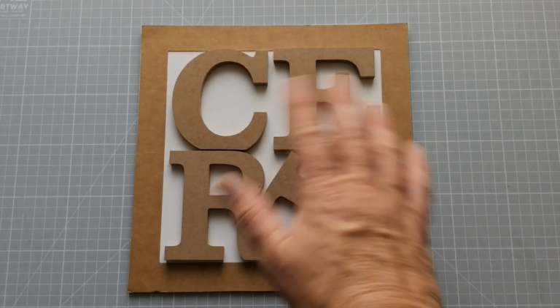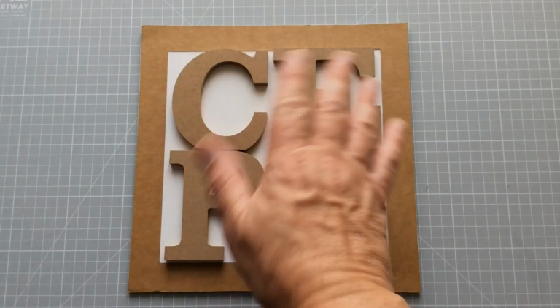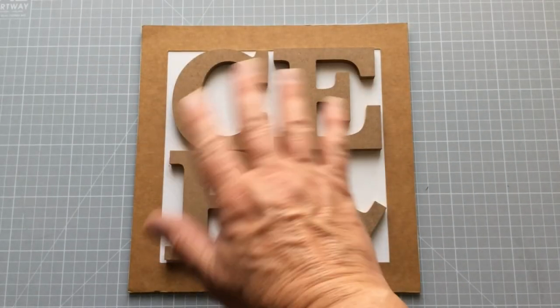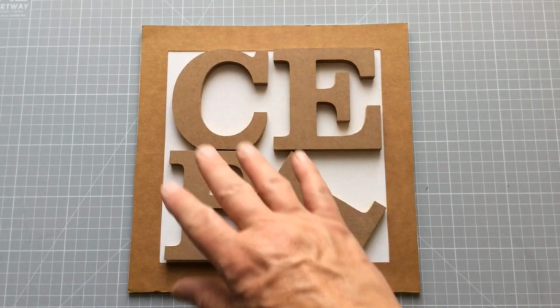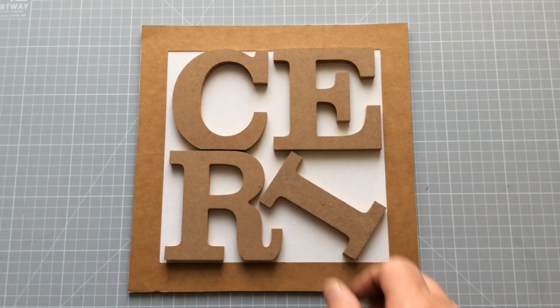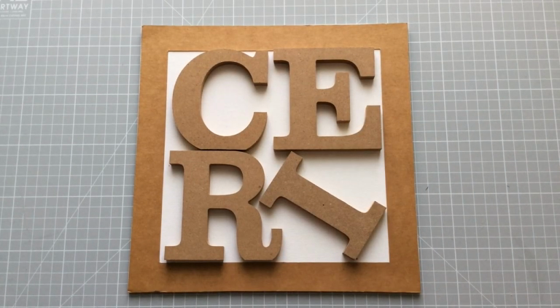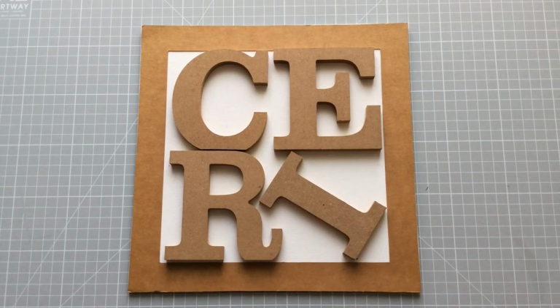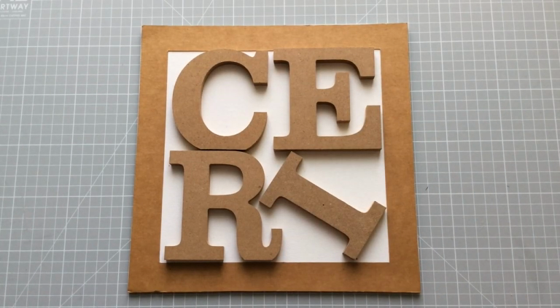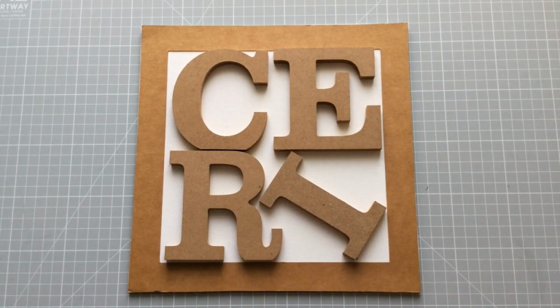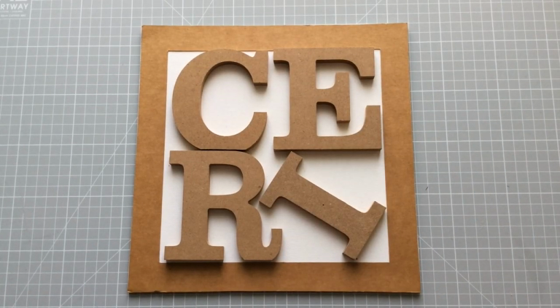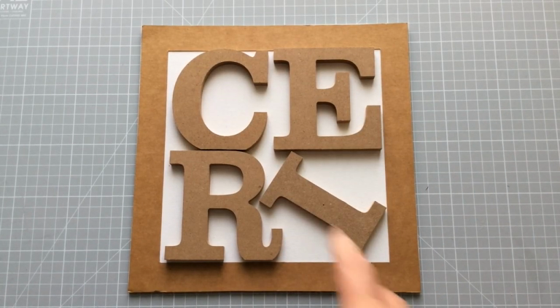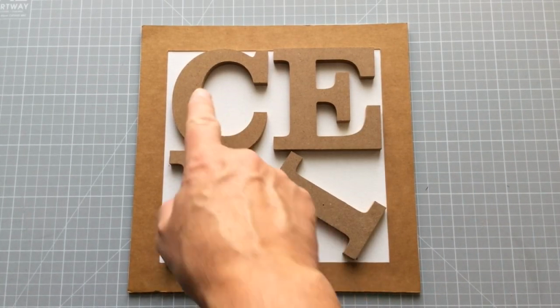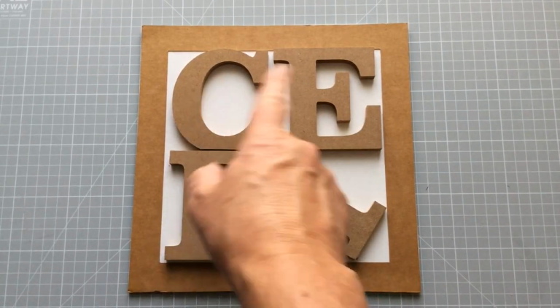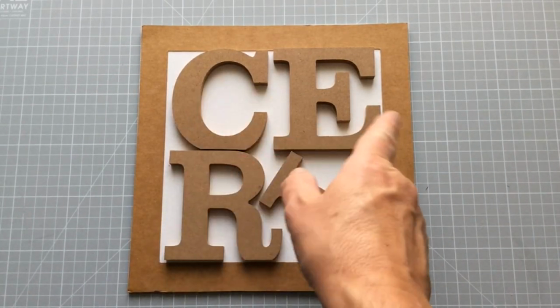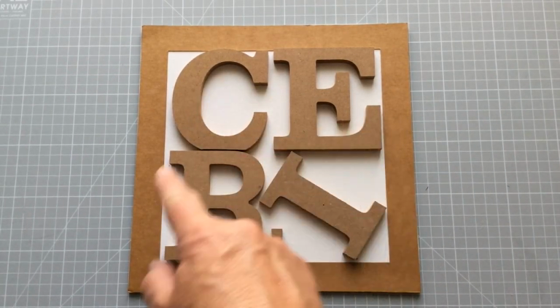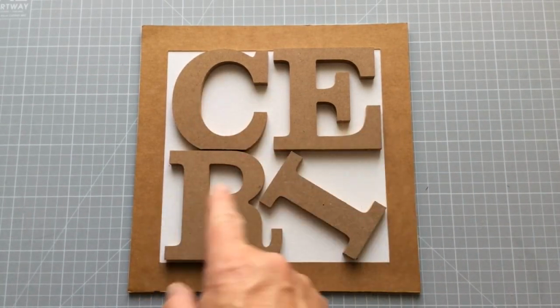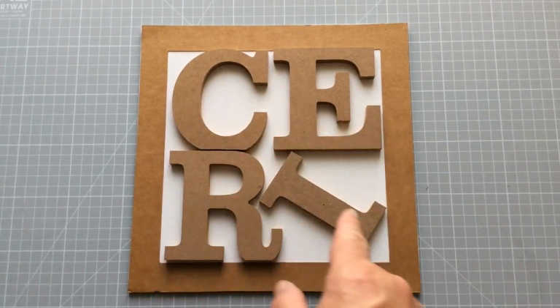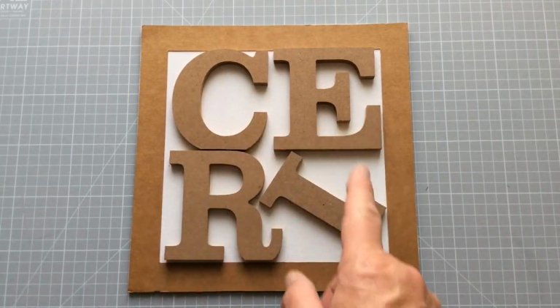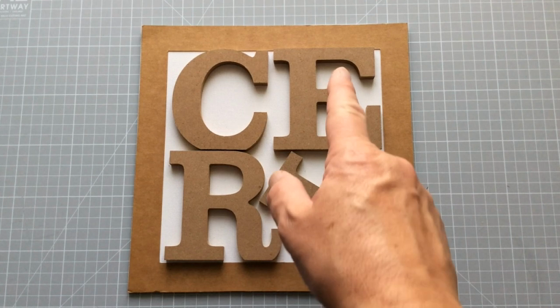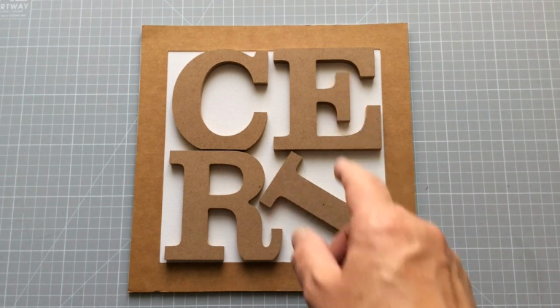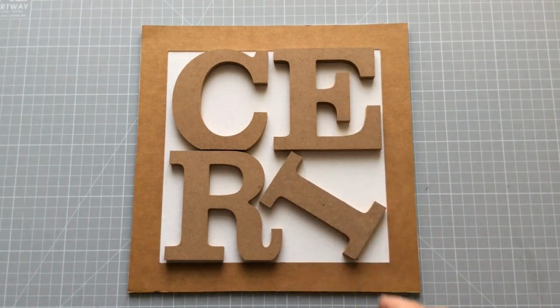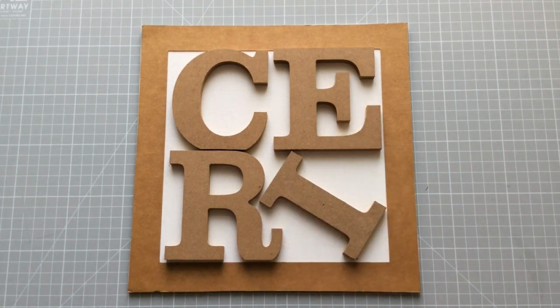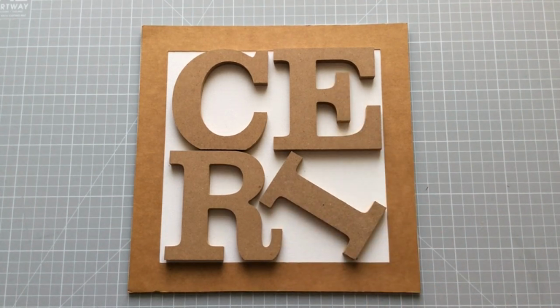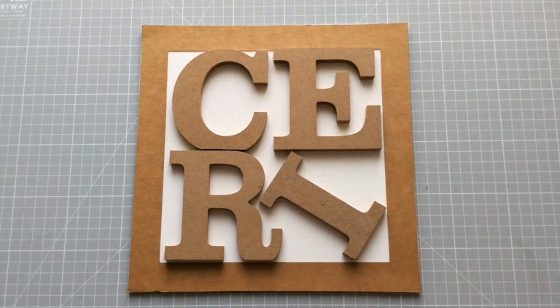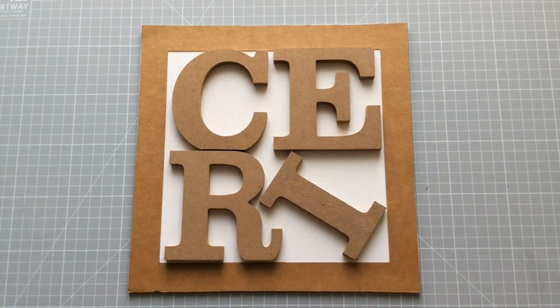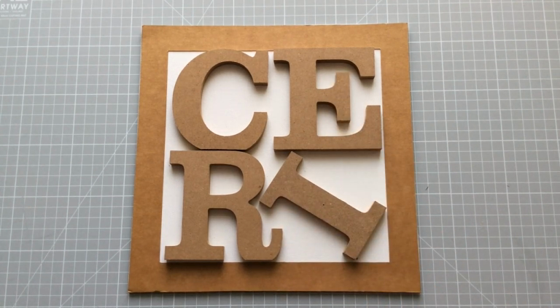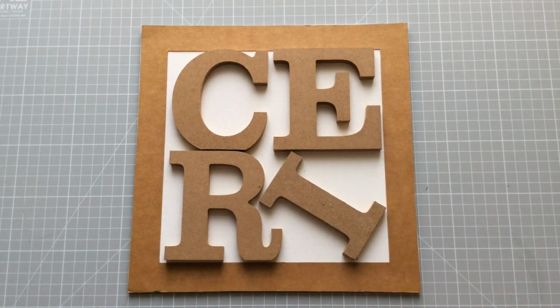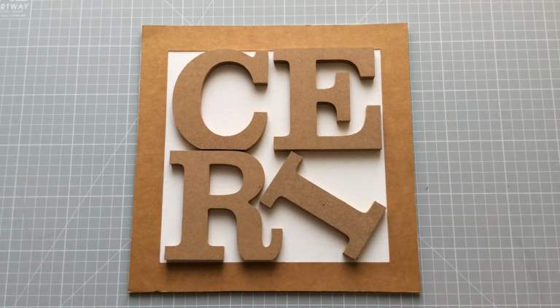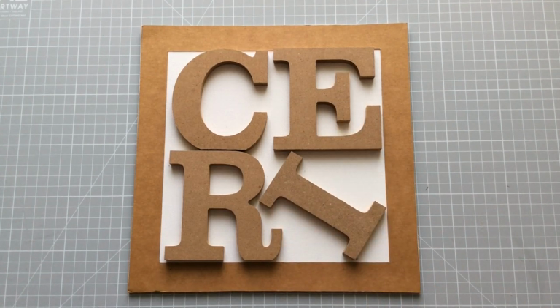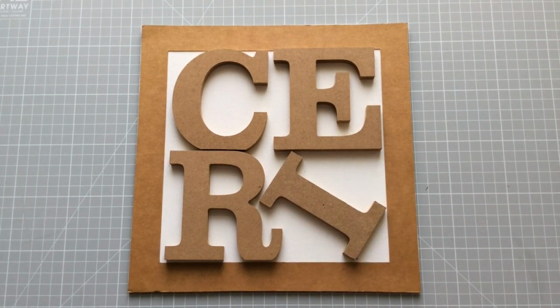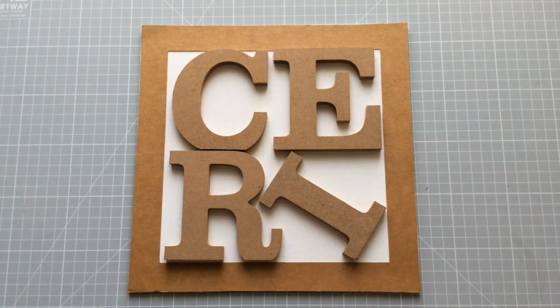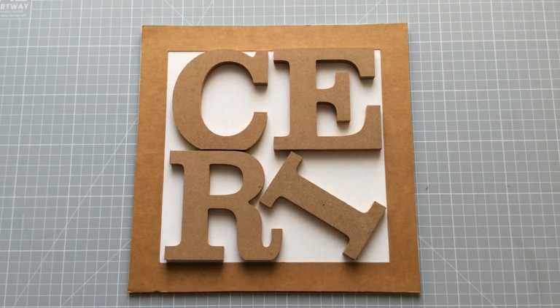Hello everyone, Kerry the Crafter here — that's C-E-R-I the Crafter — and today we're doing something different.